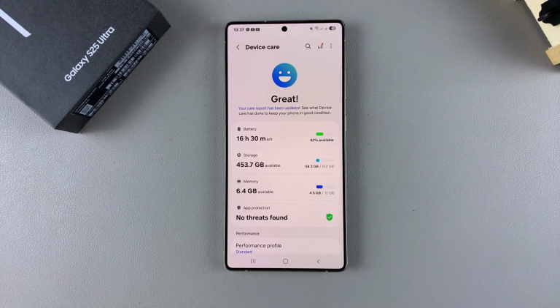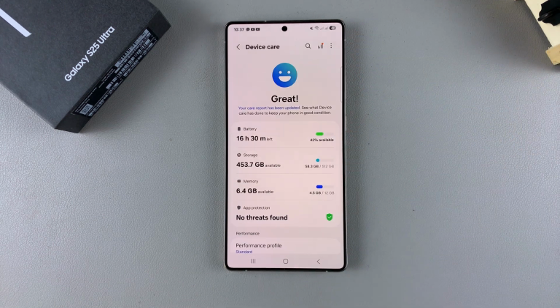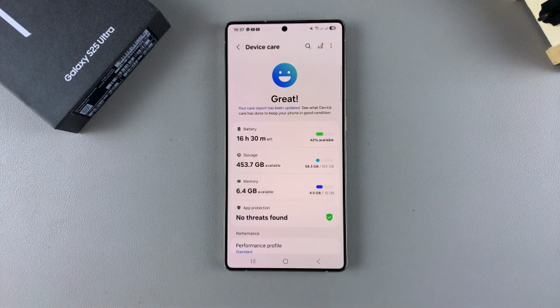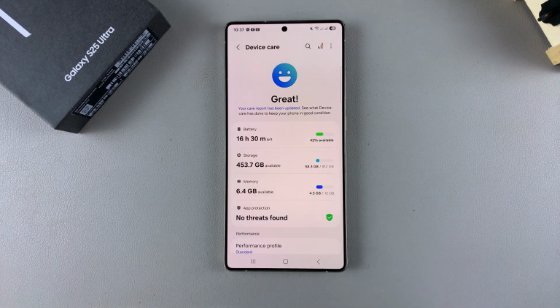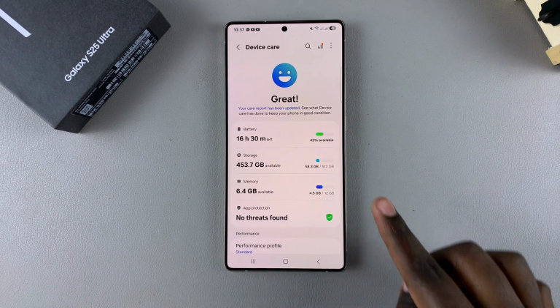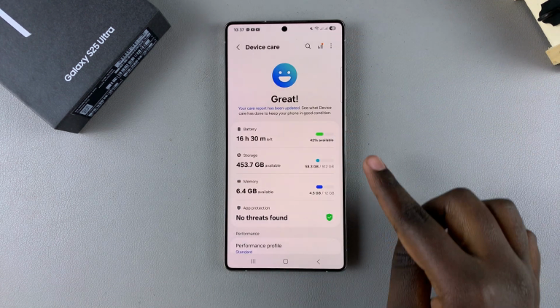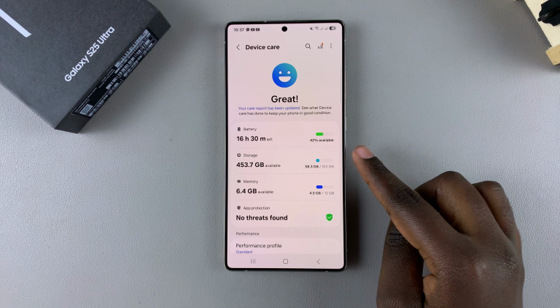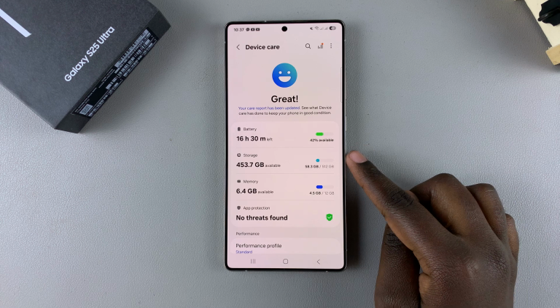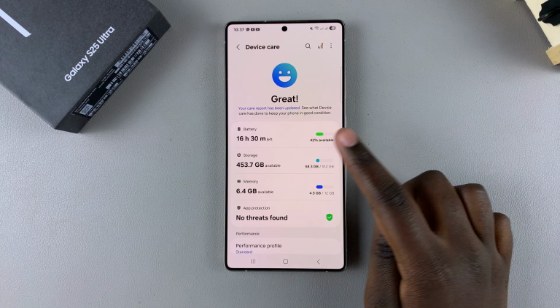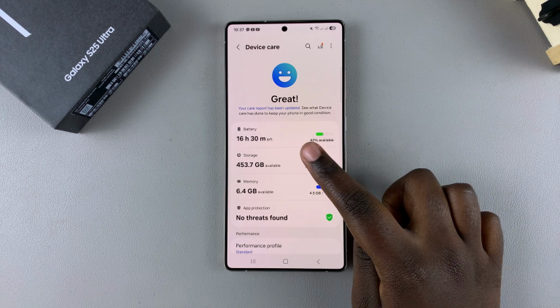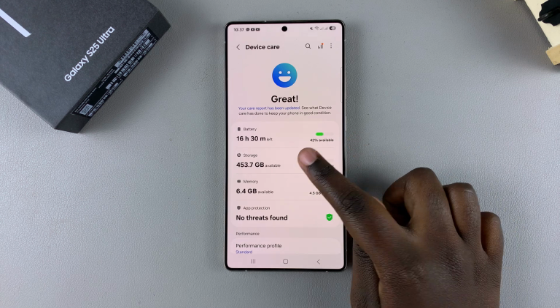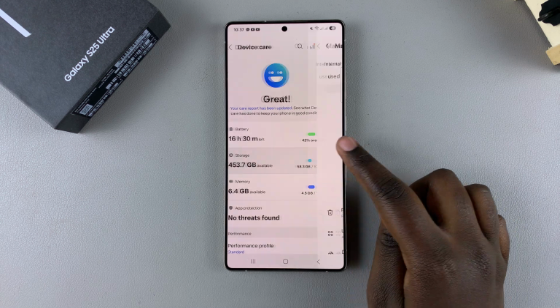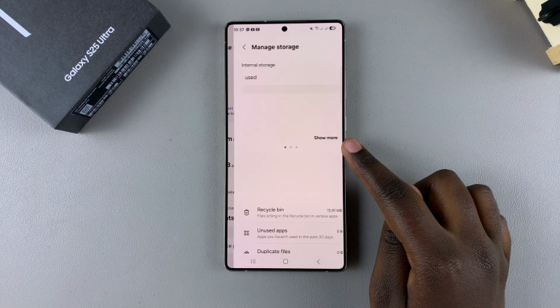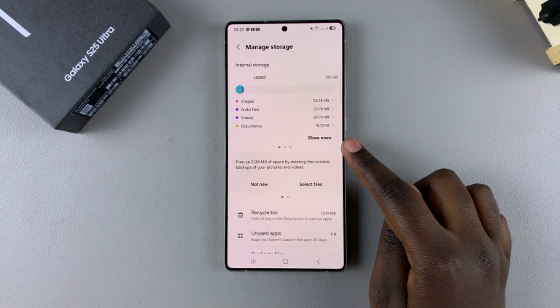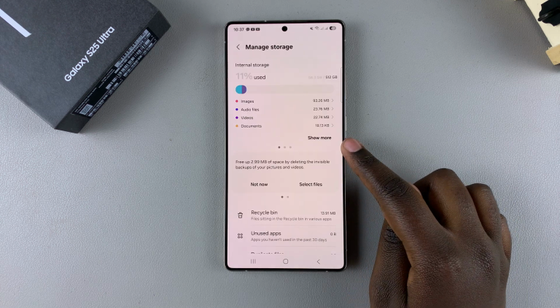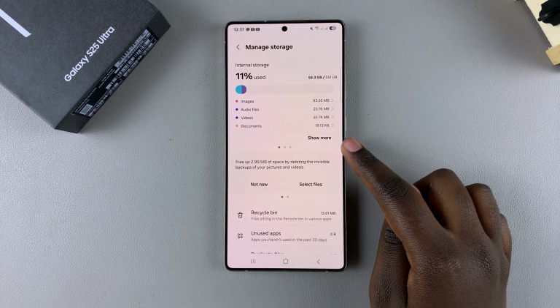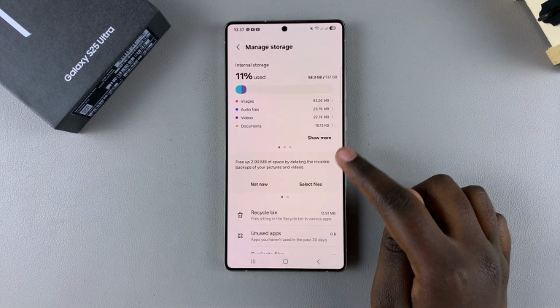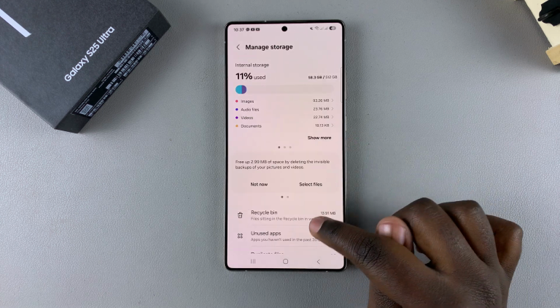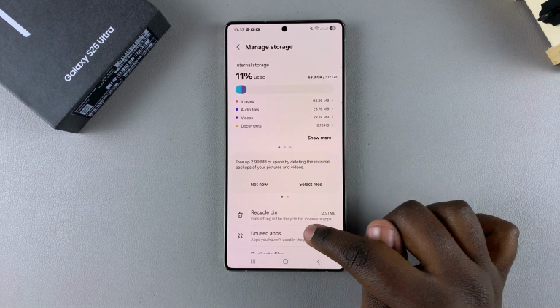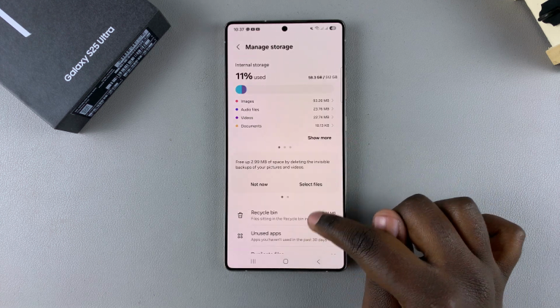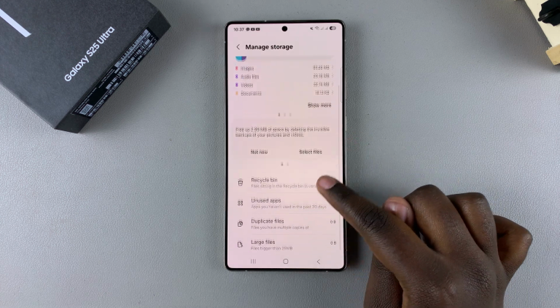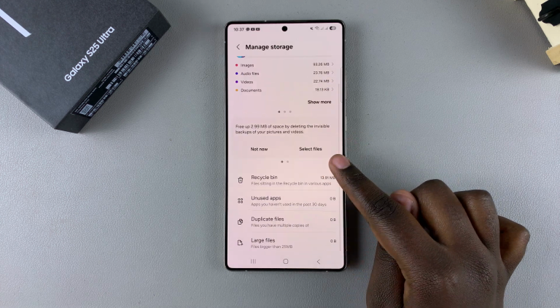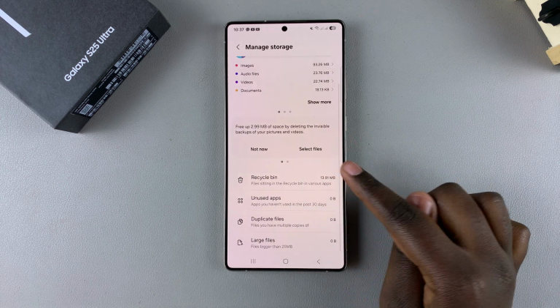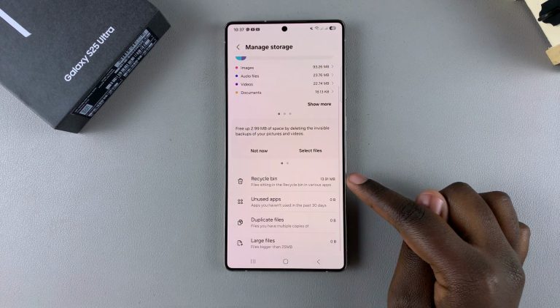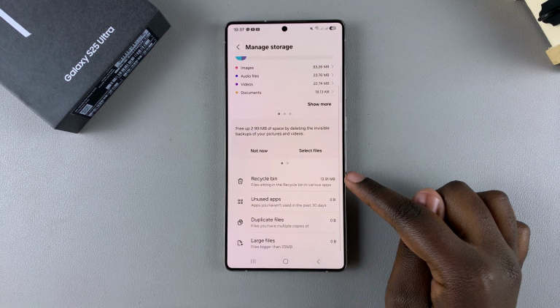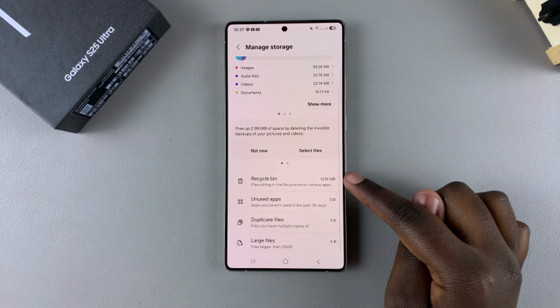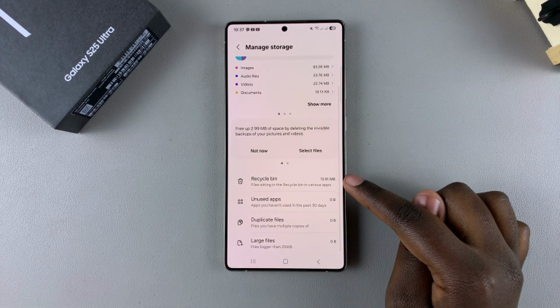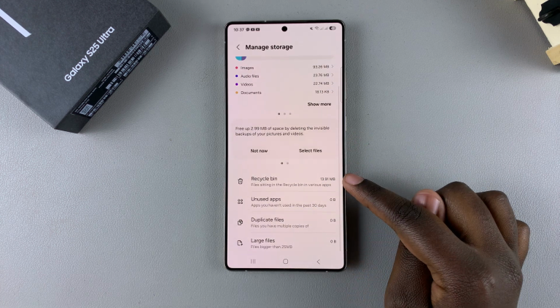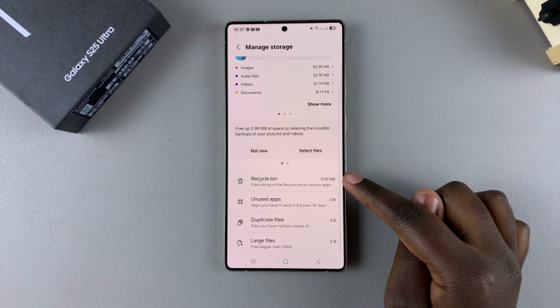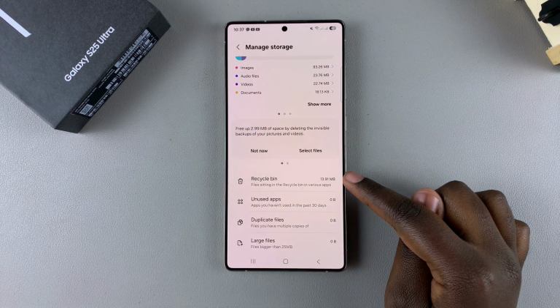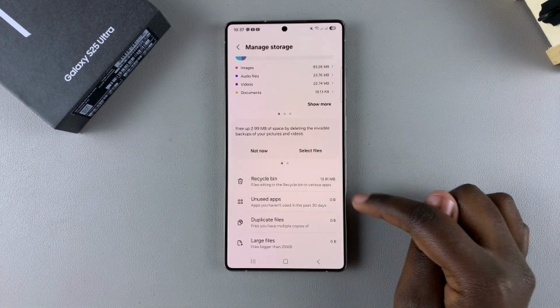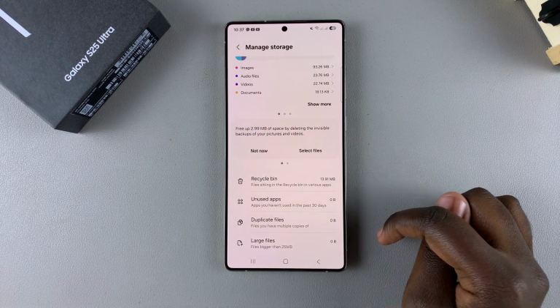From here, select Storage, and then under Storage, you should see the option Recycle Bin.